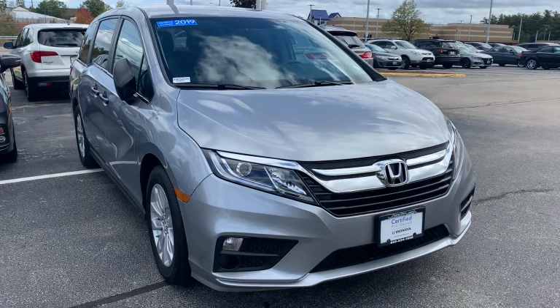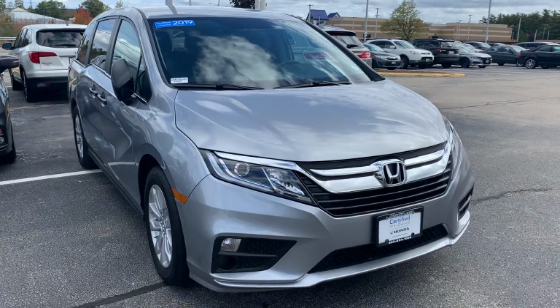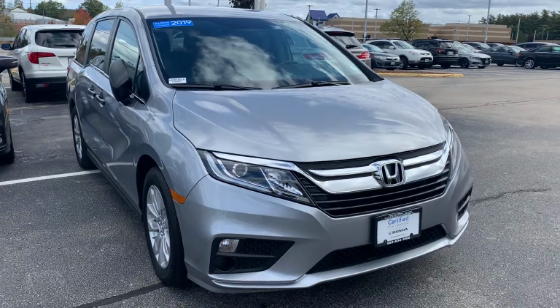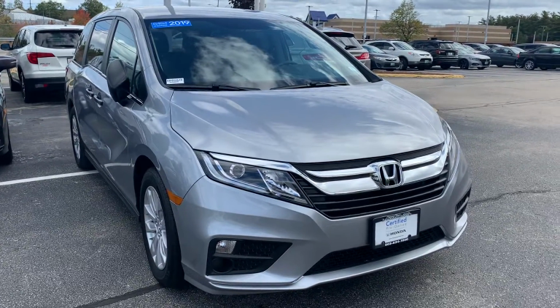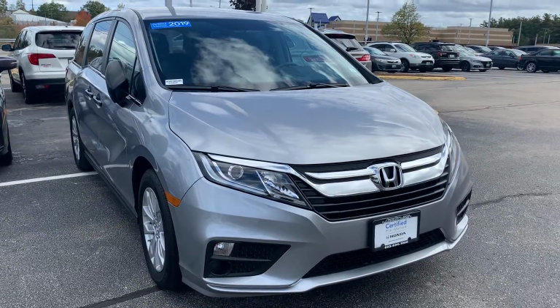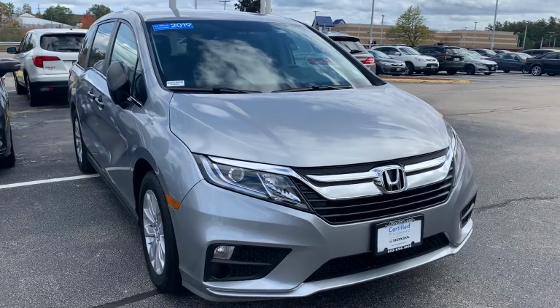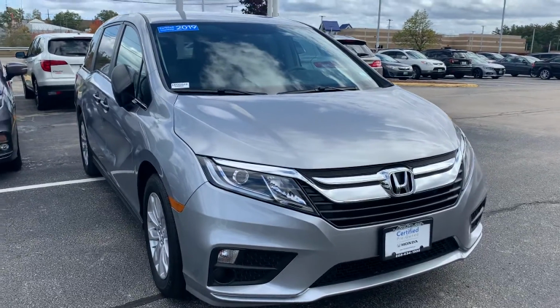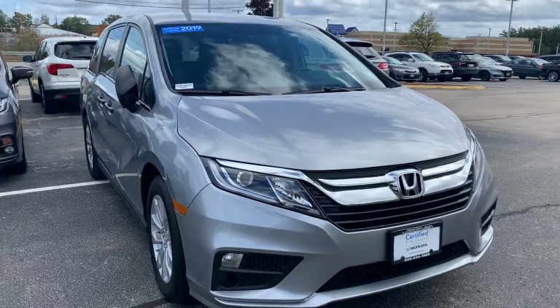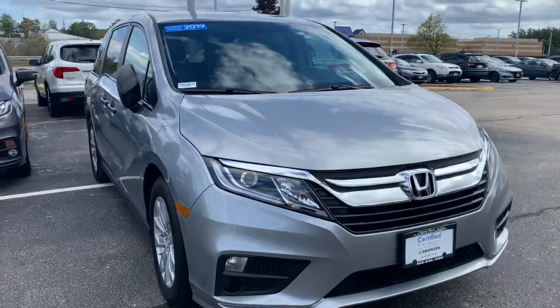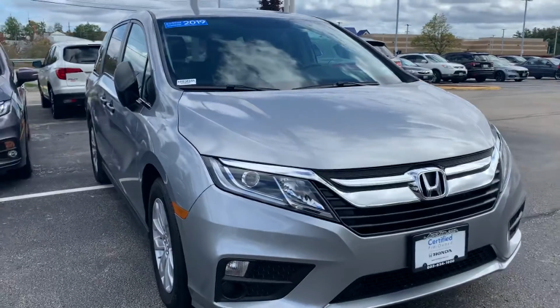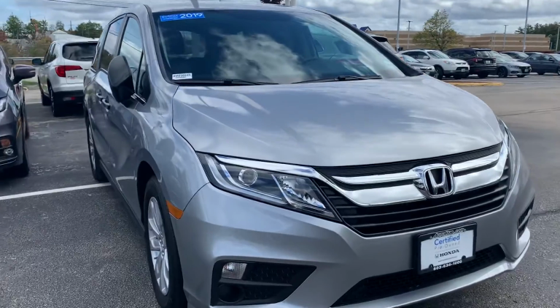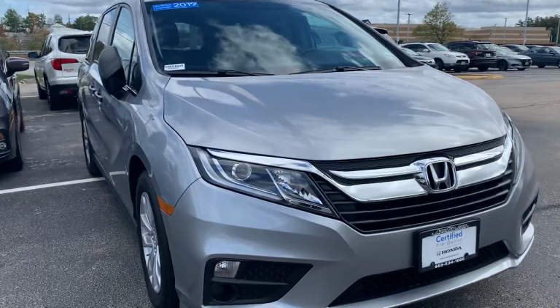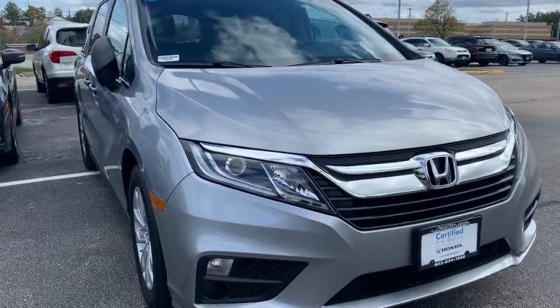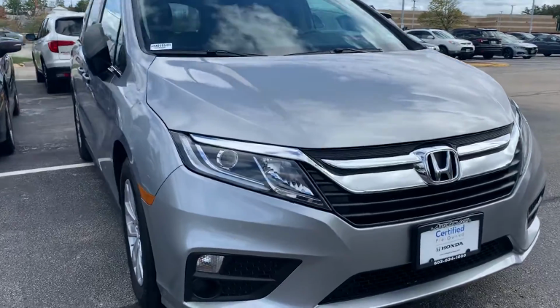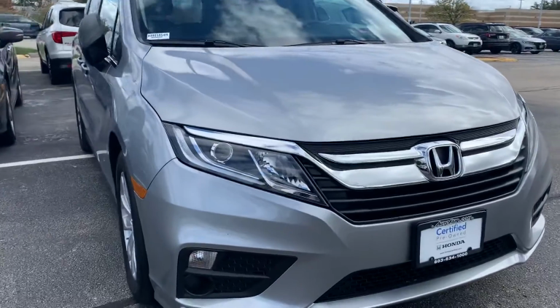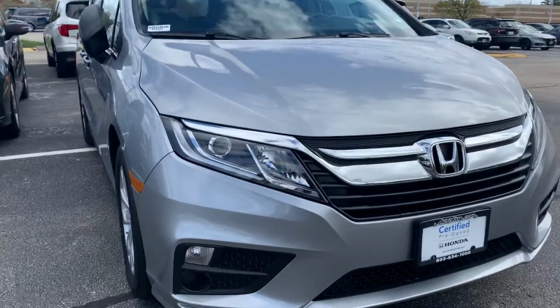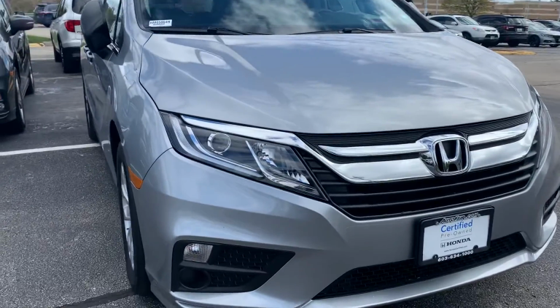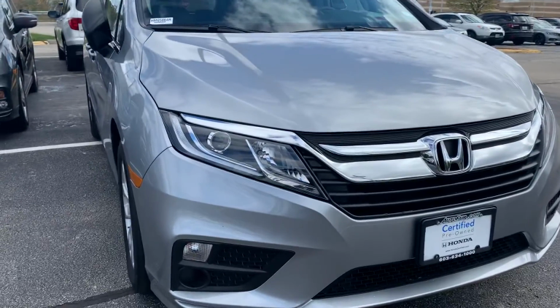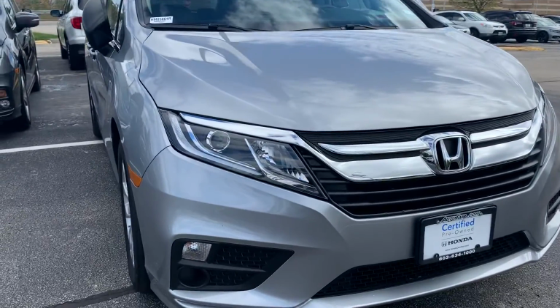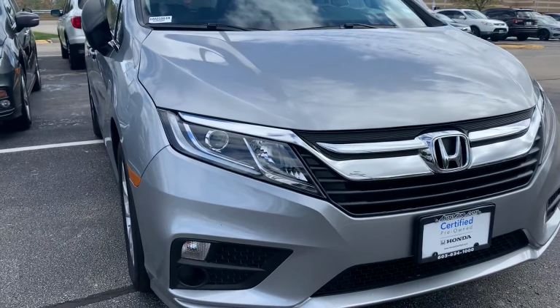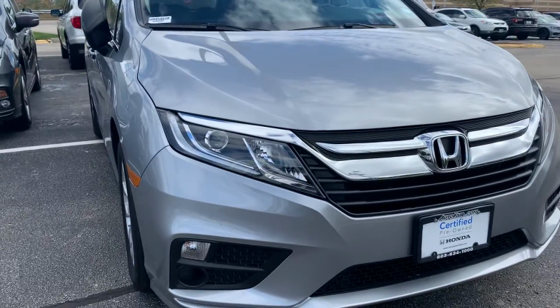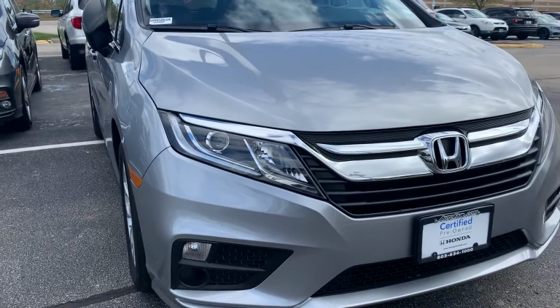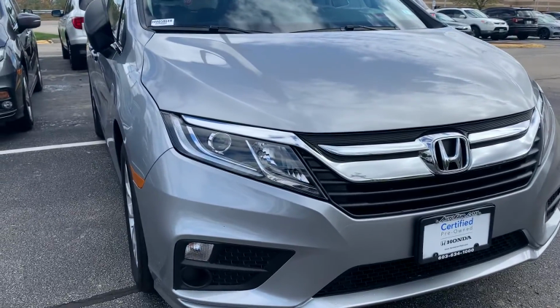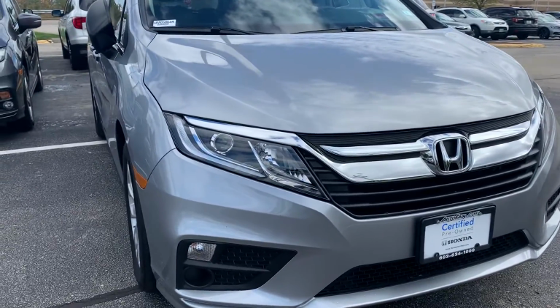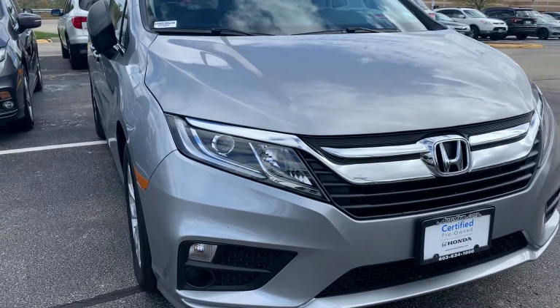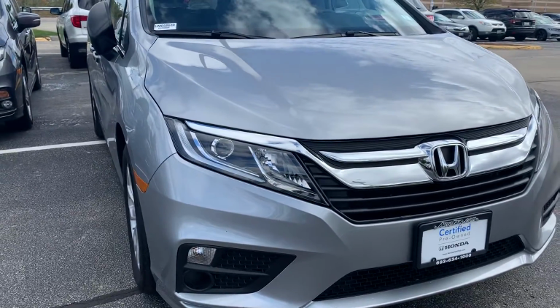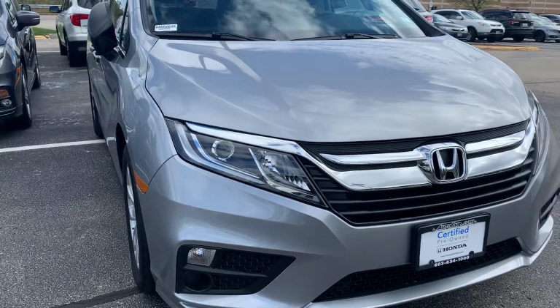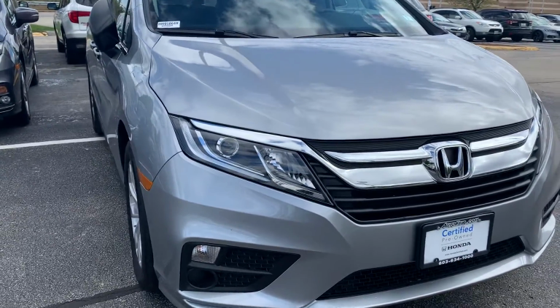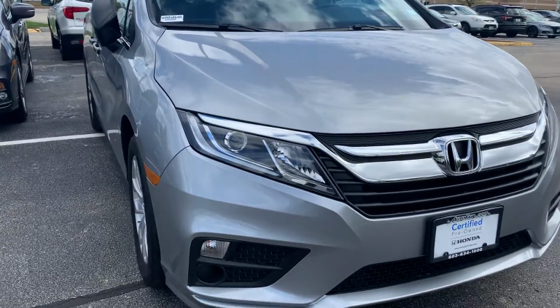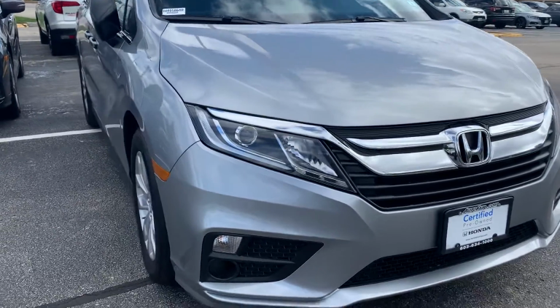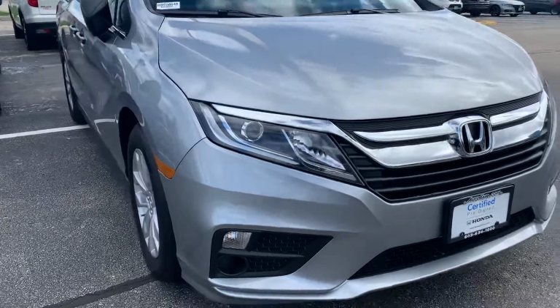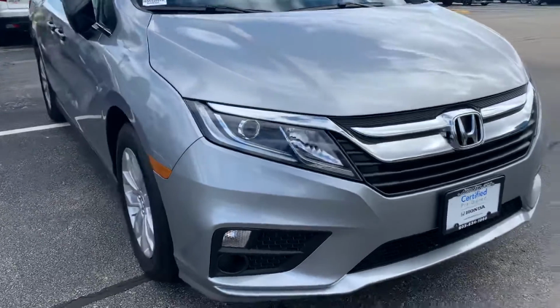We're going to start up here — you can see that this vehicle comes equipped with LED headlights and fog lights.